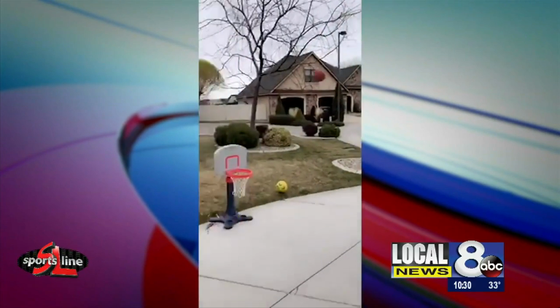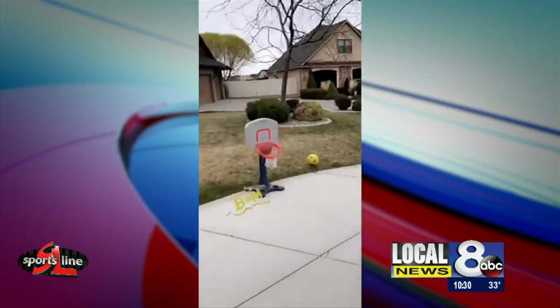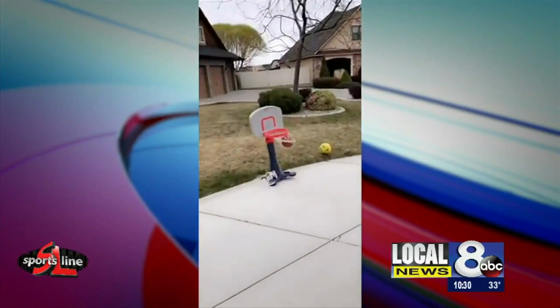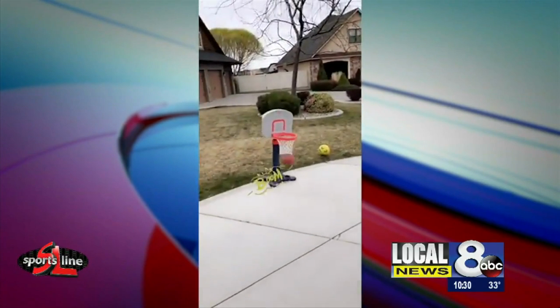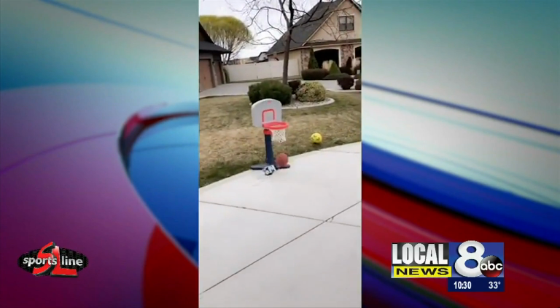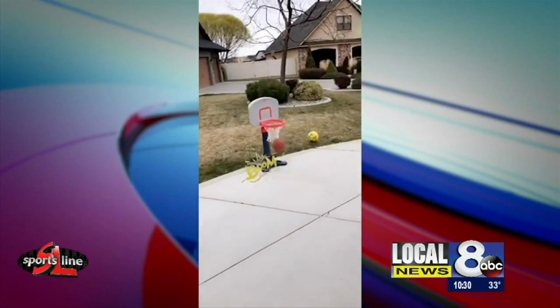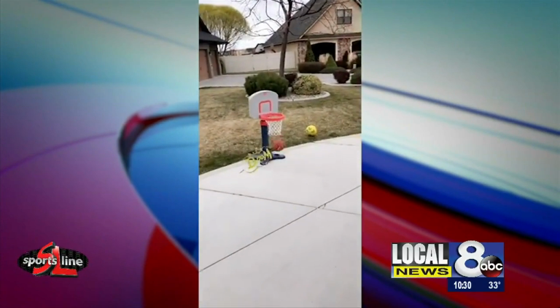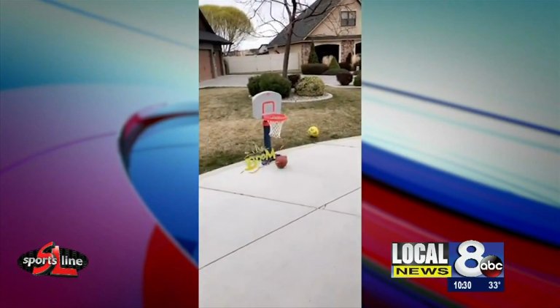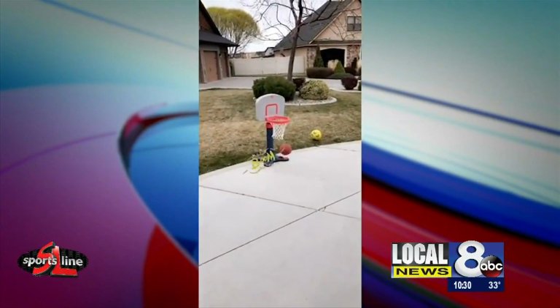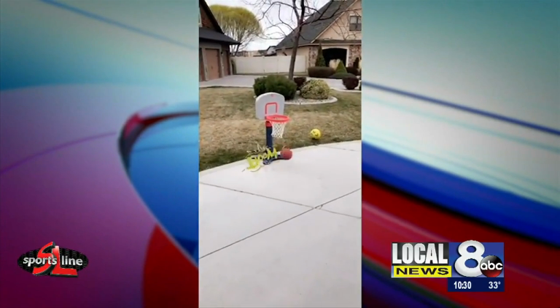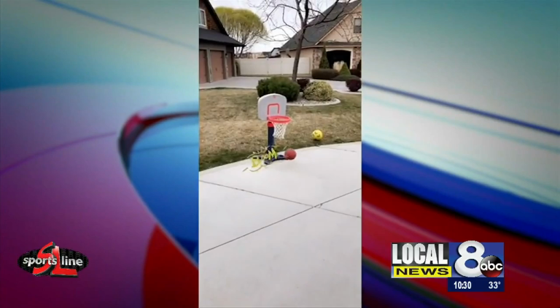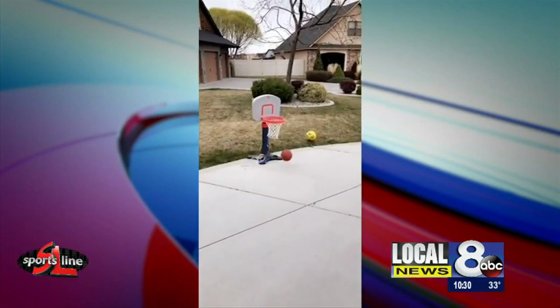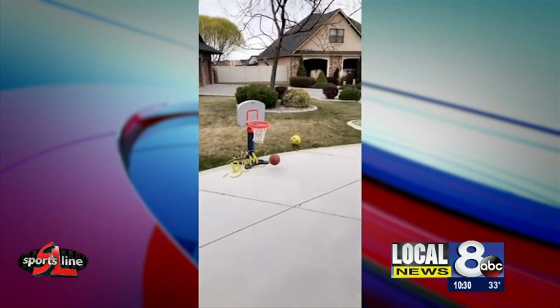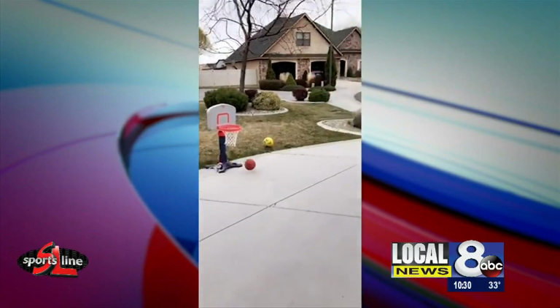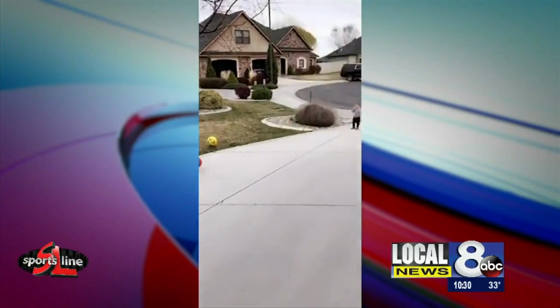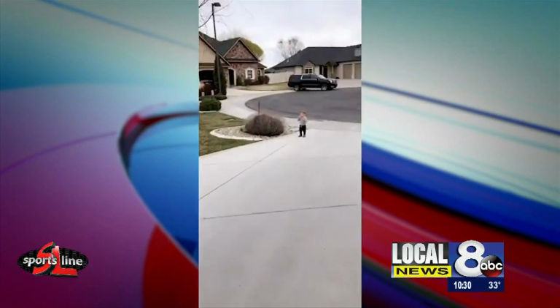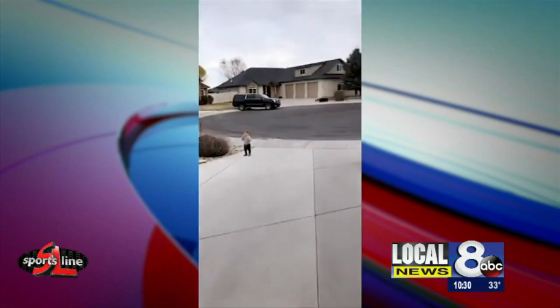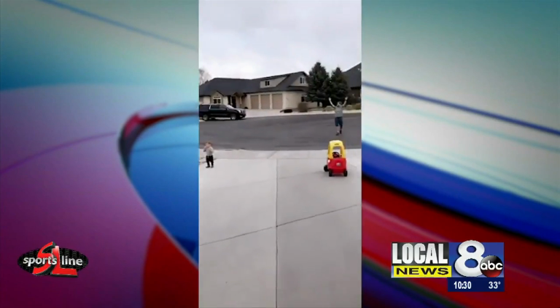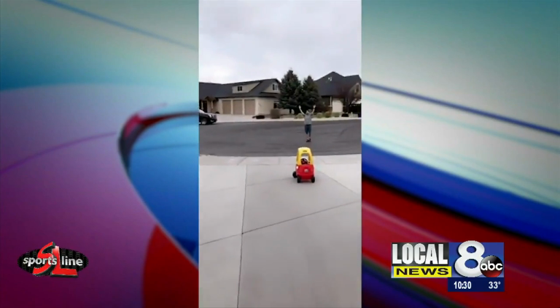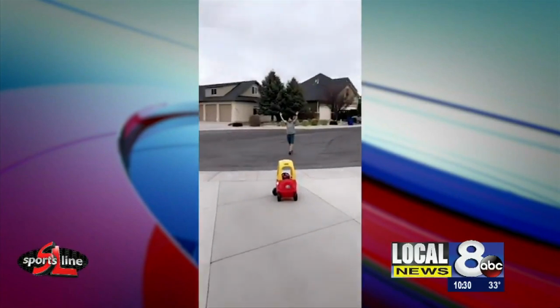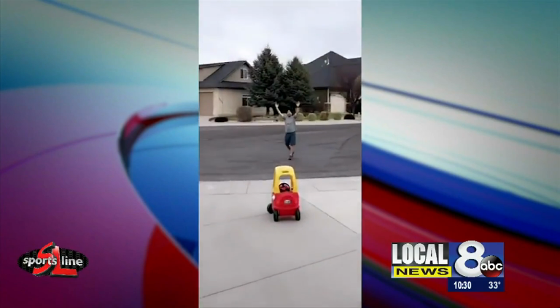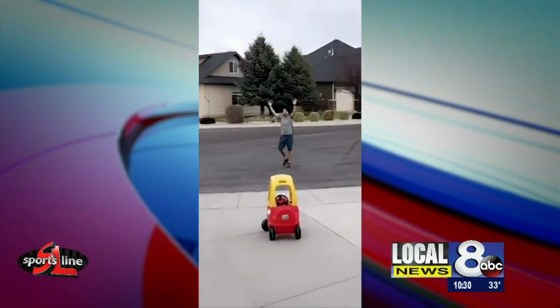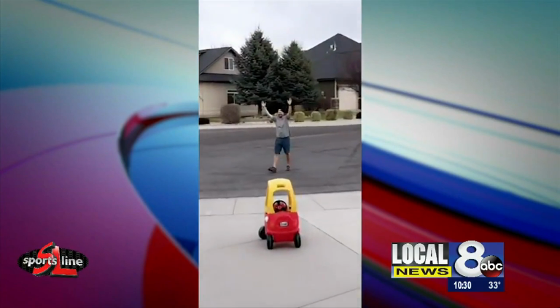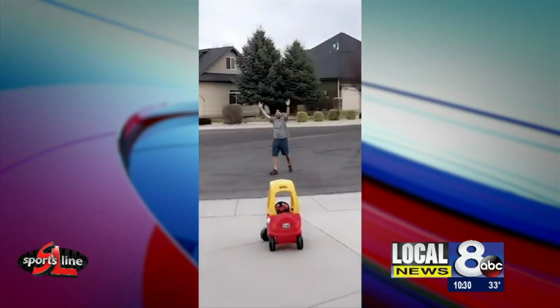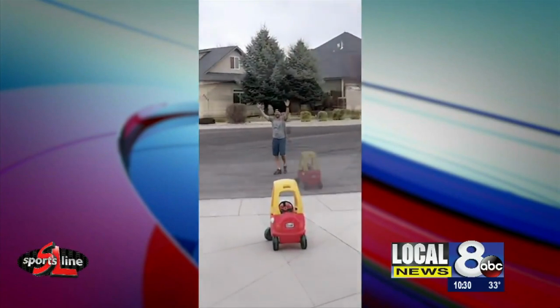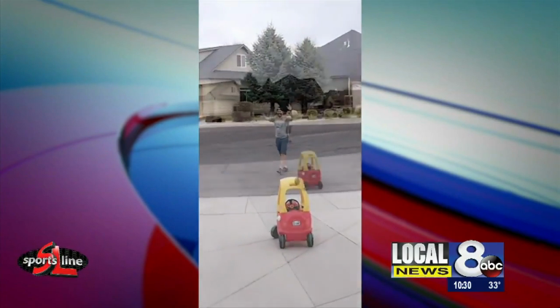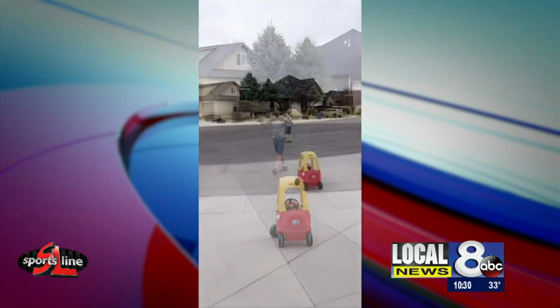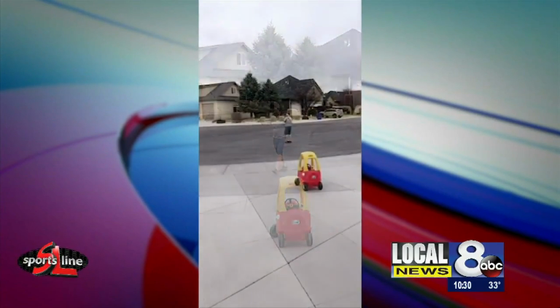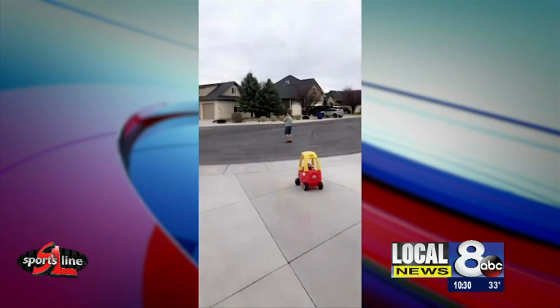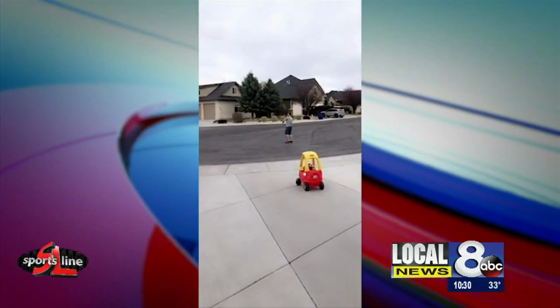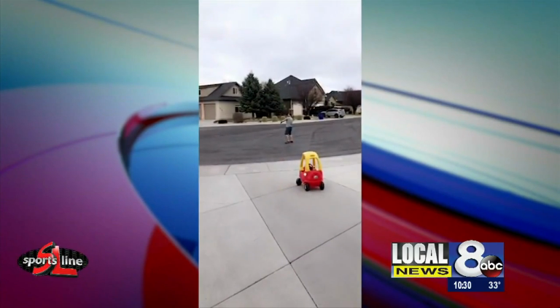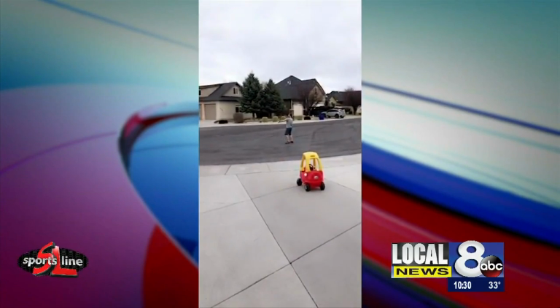What are you doing to entertain yourself during the pandemic? Send us your videos at sports at localnews8.com.